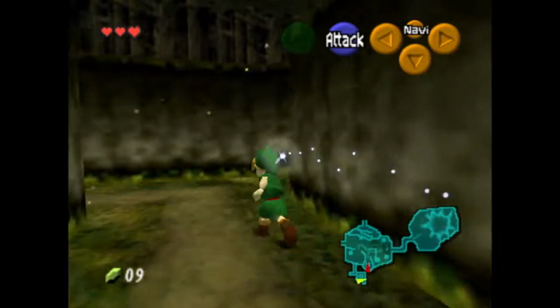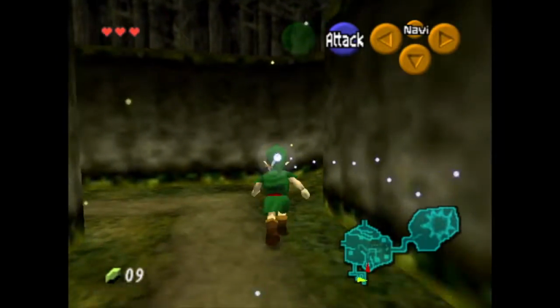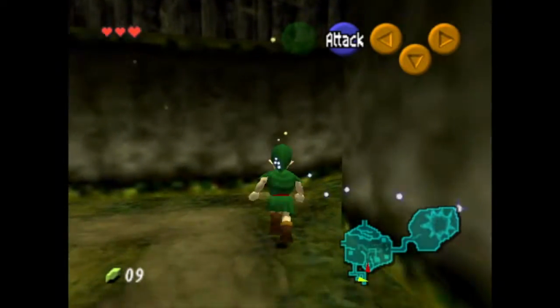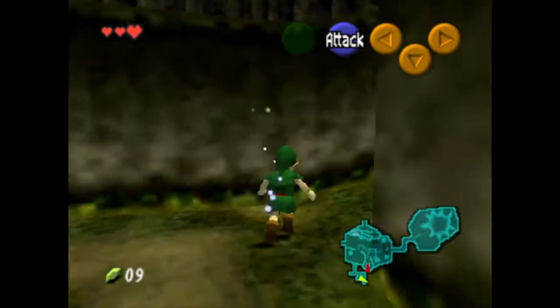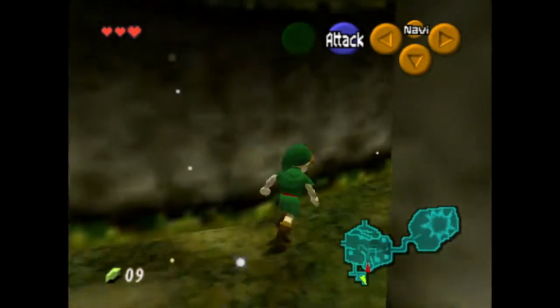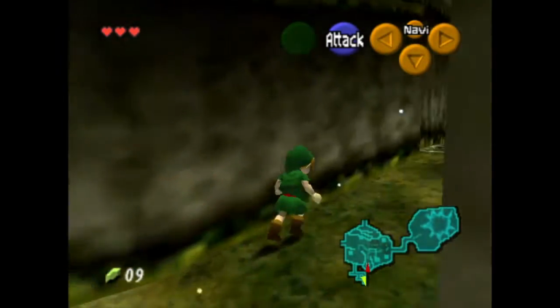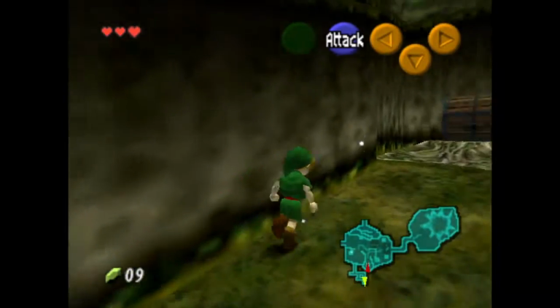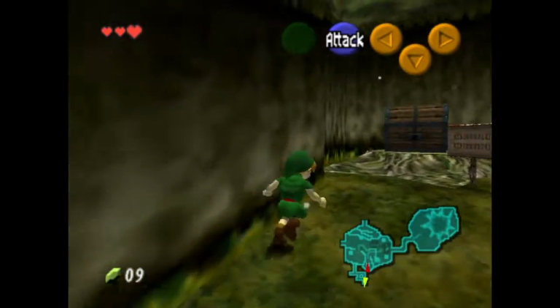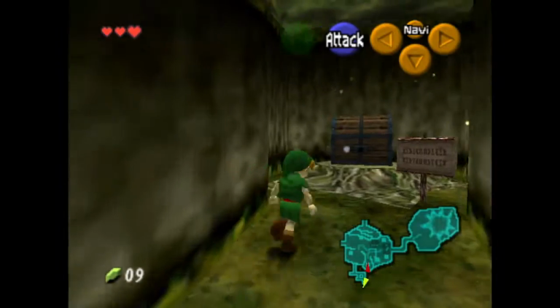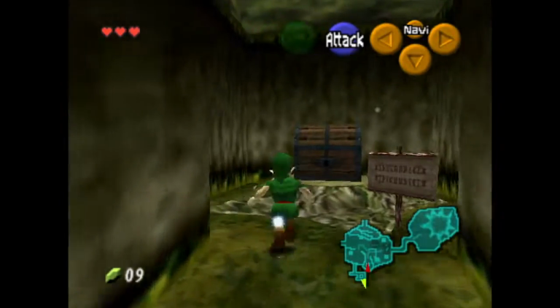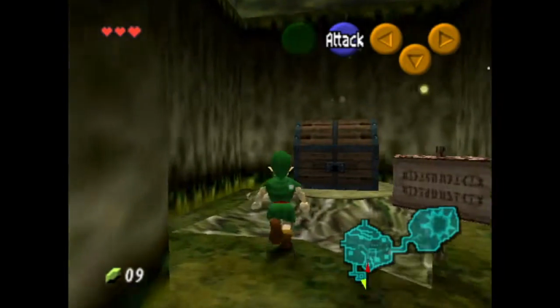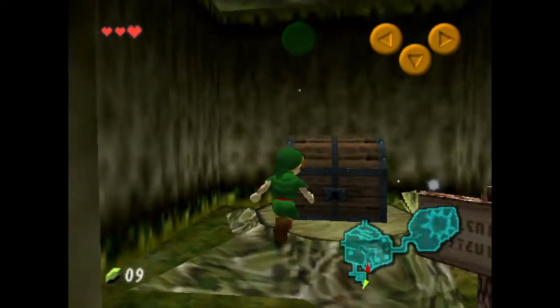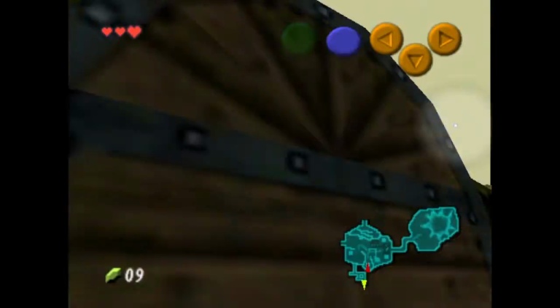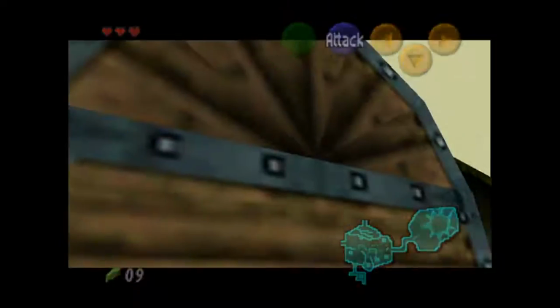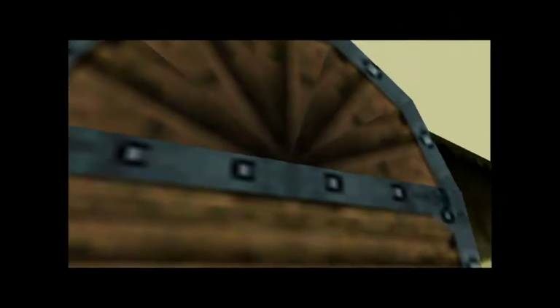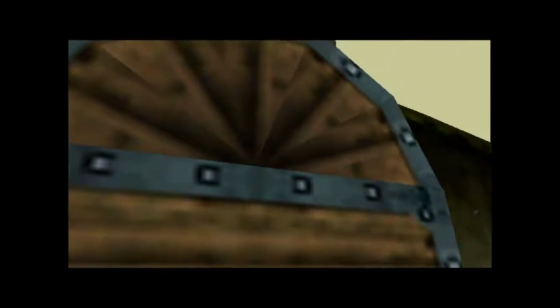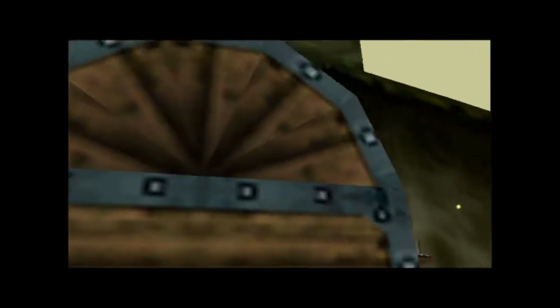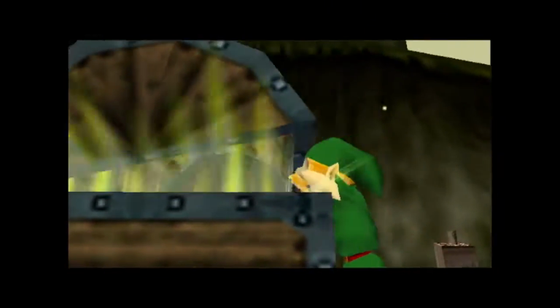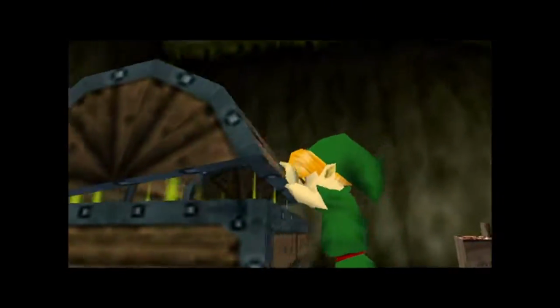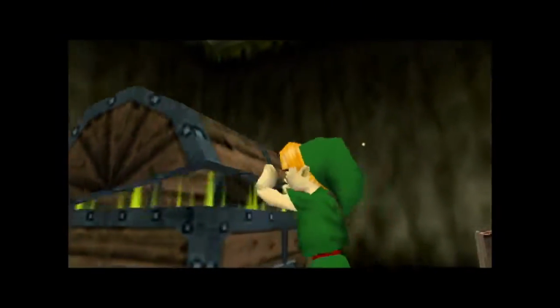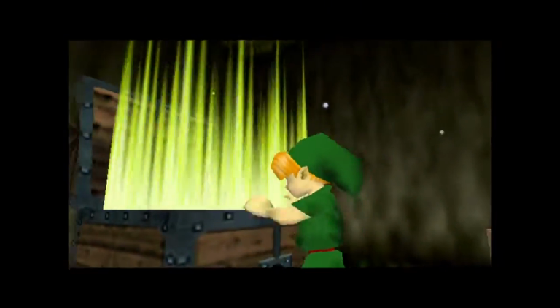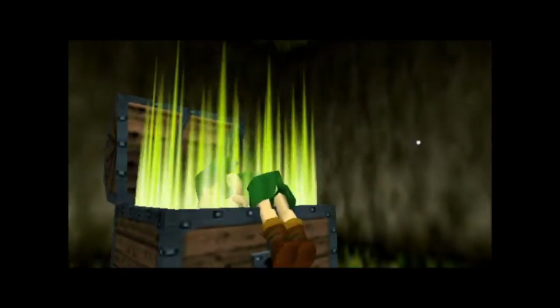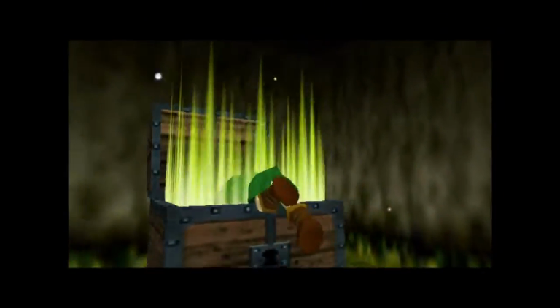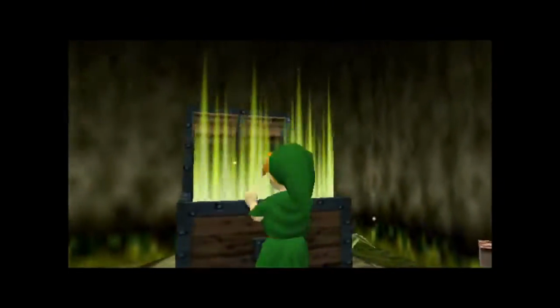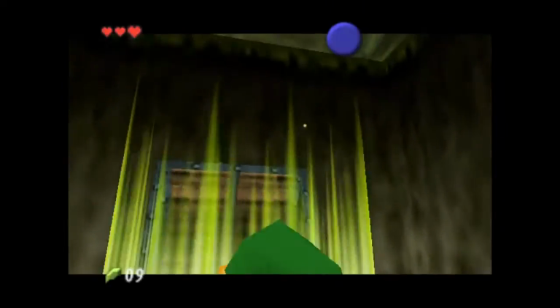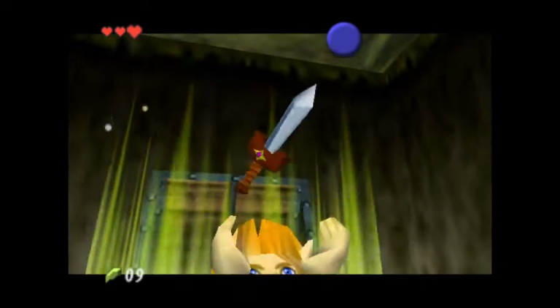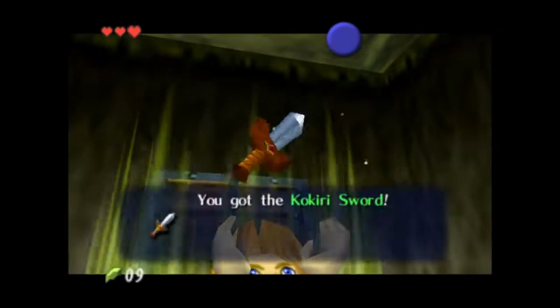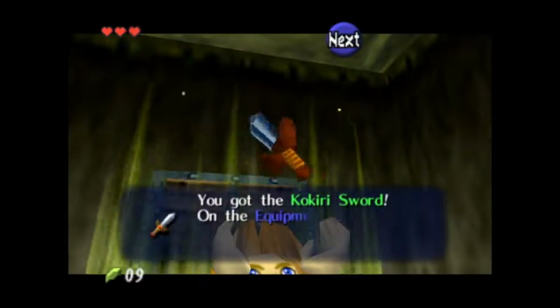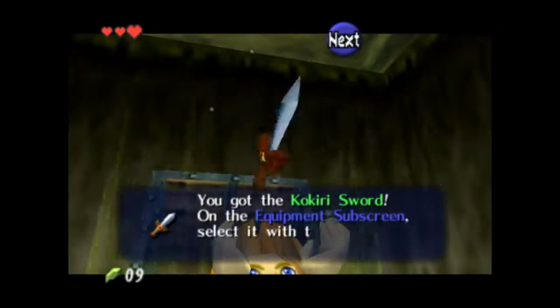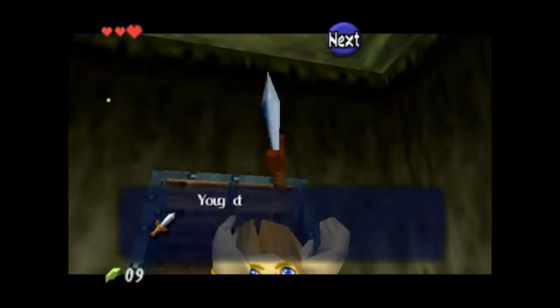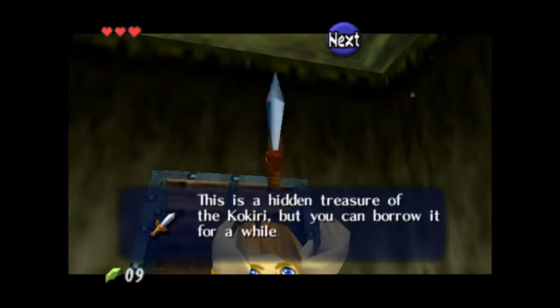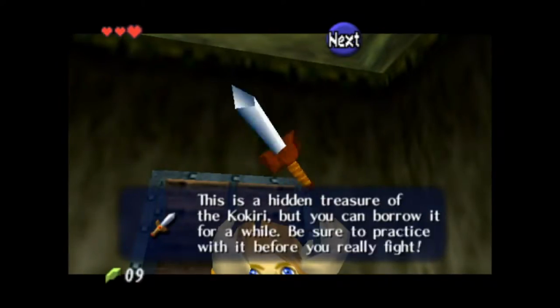The first thing we're going to do is set up what we call the Navi Dive, and that requires the Kokiri Sword.